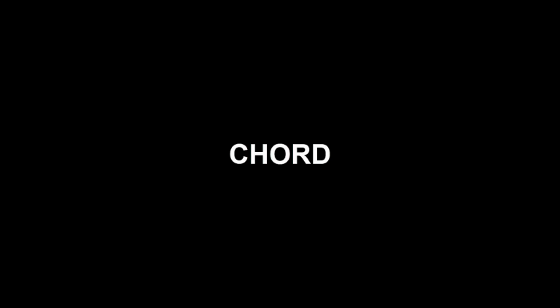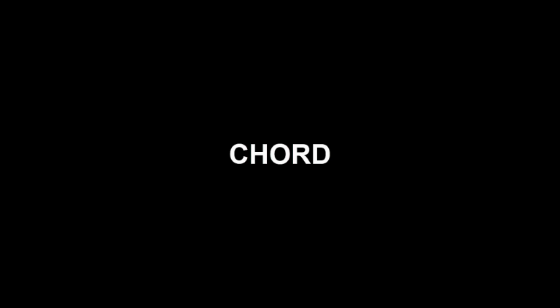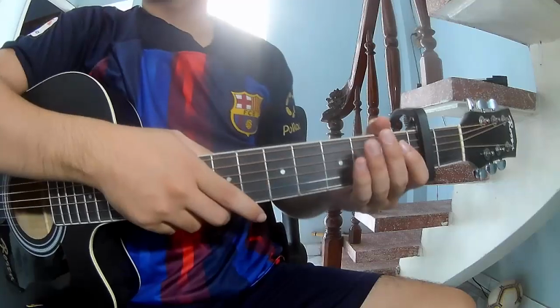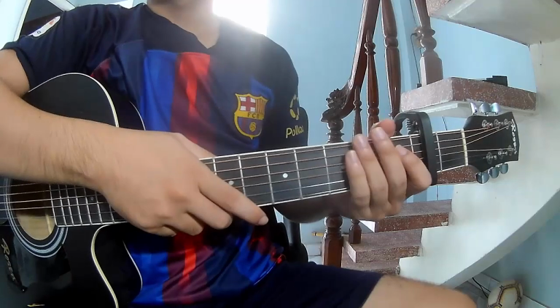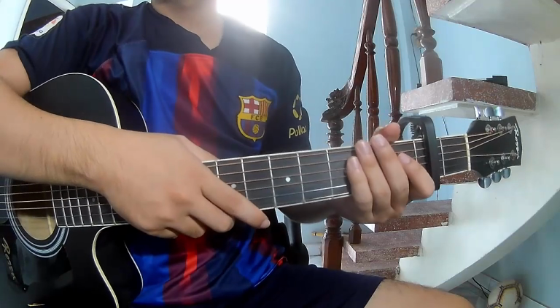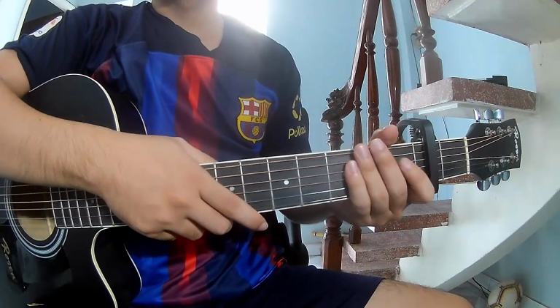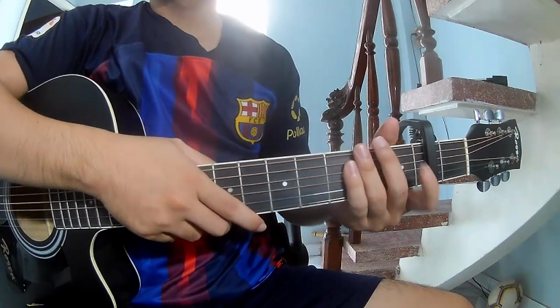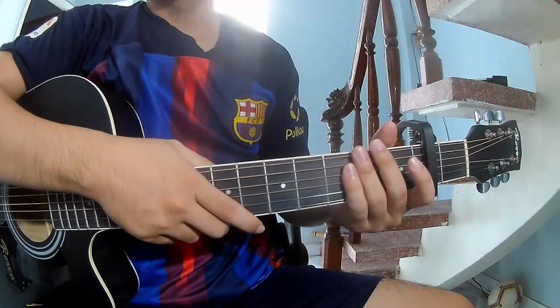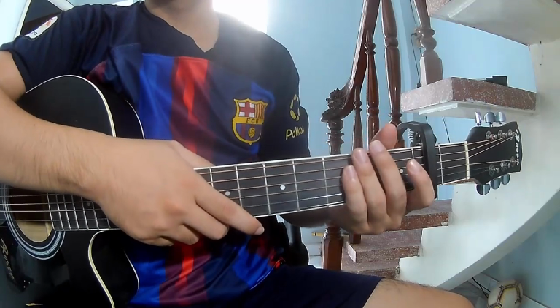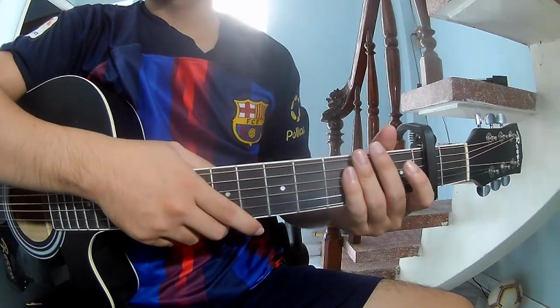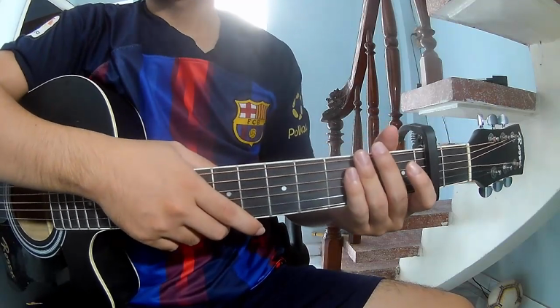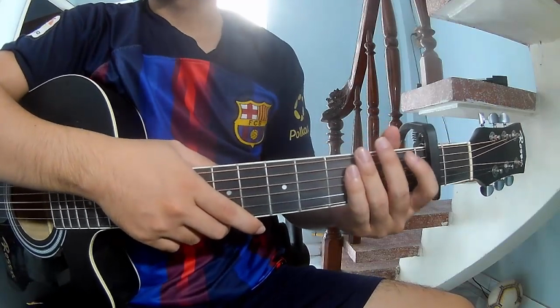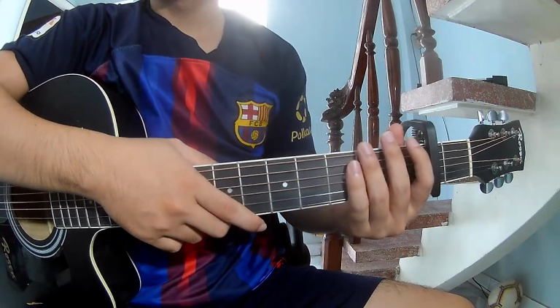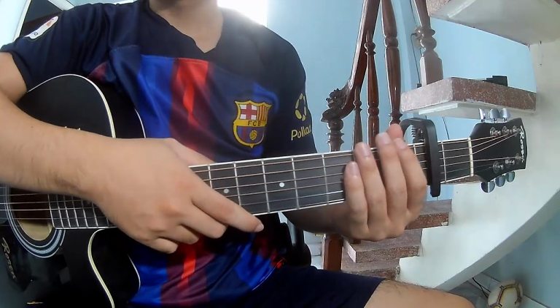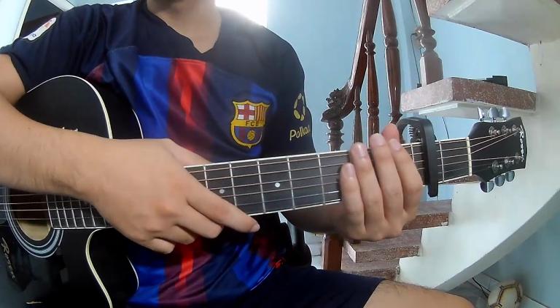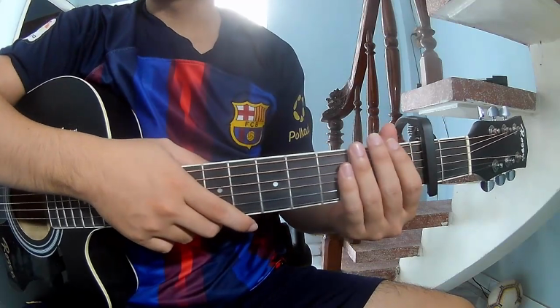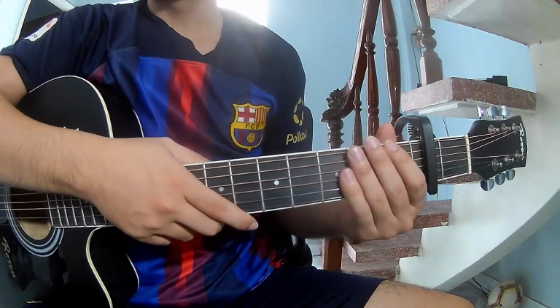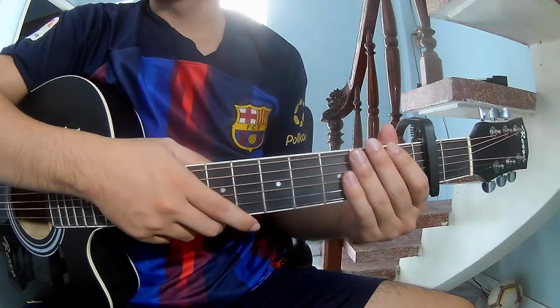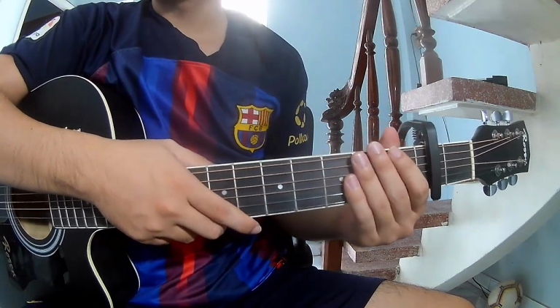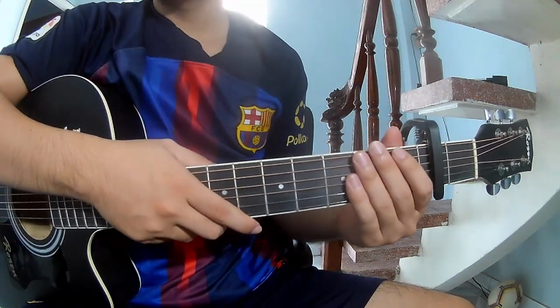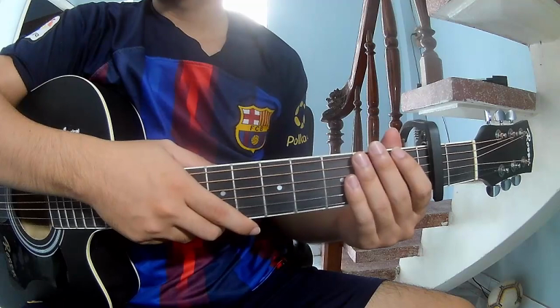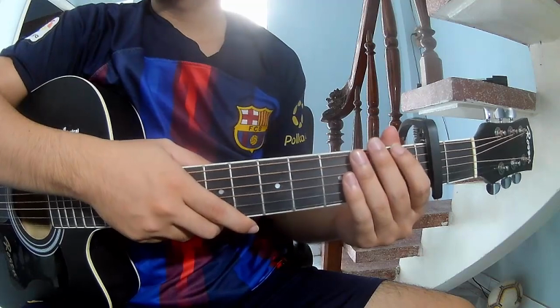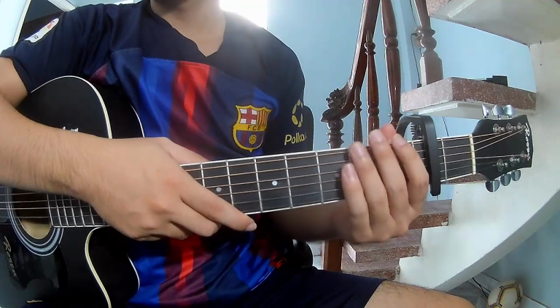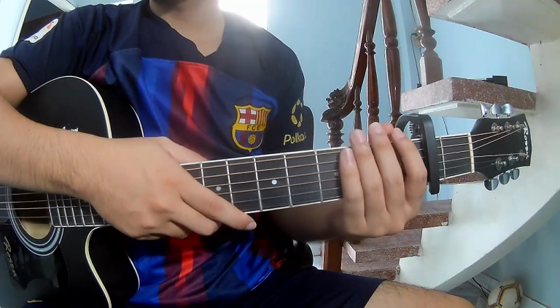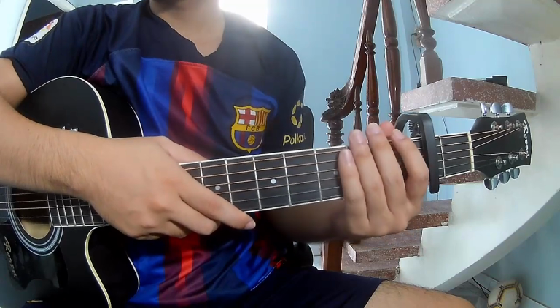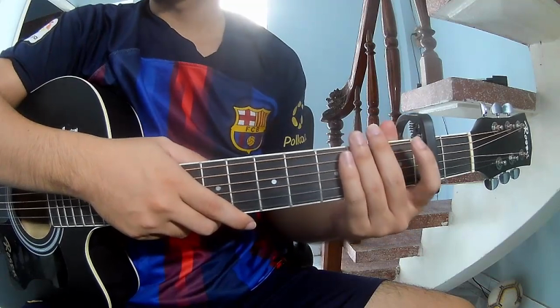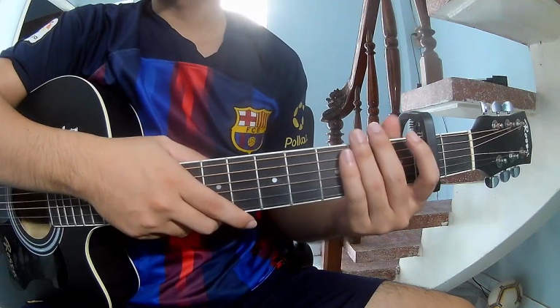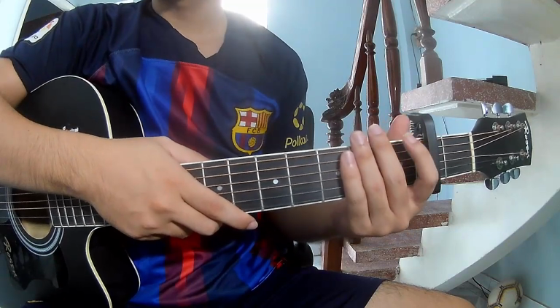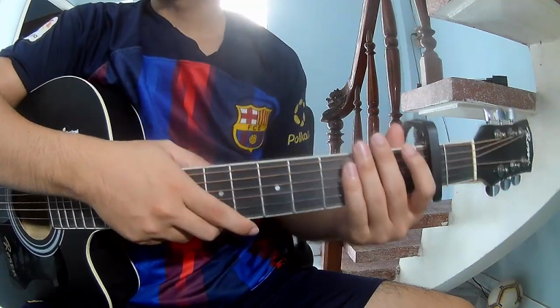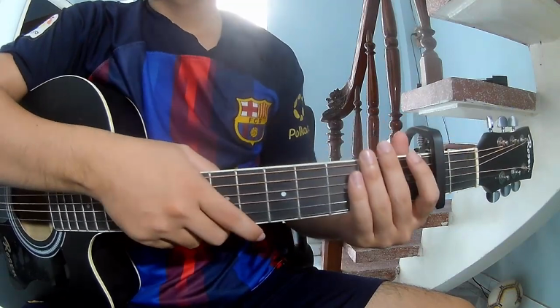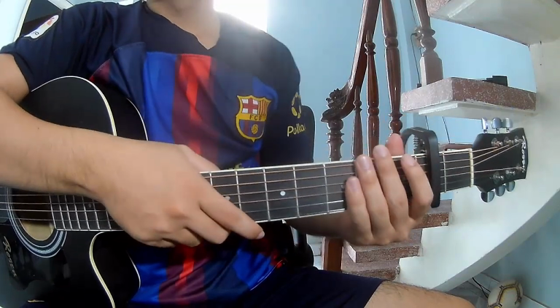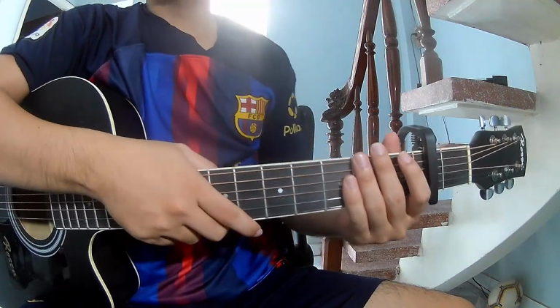Hi everyone, today we share how to play guitar to '3' by Maren Morris.